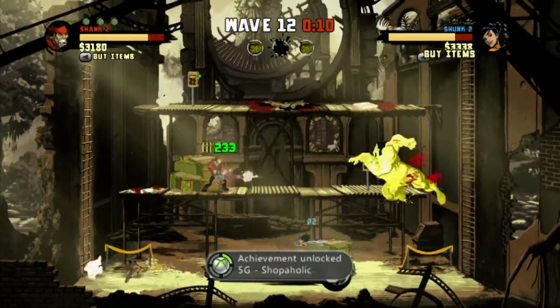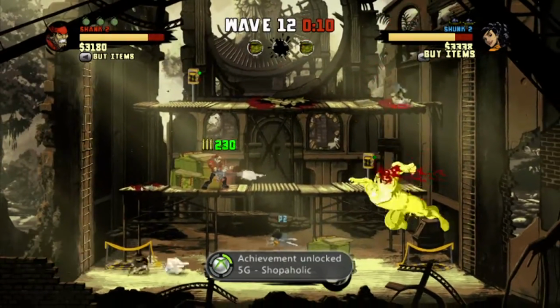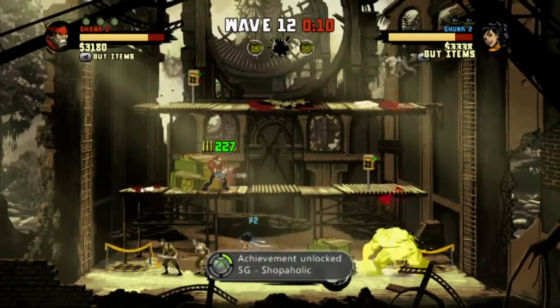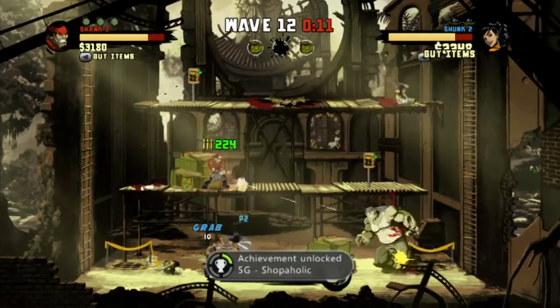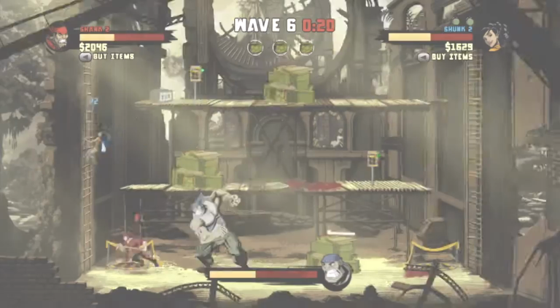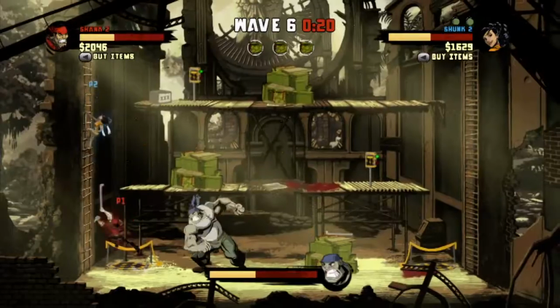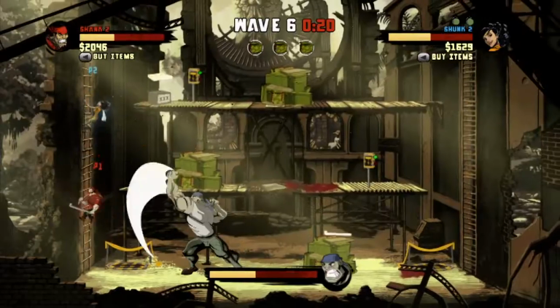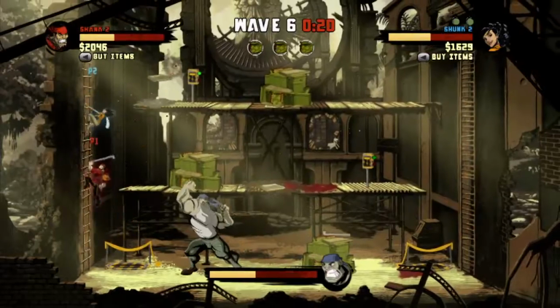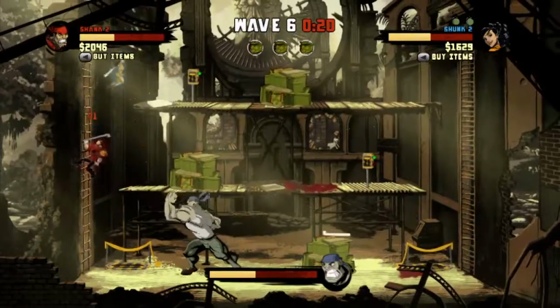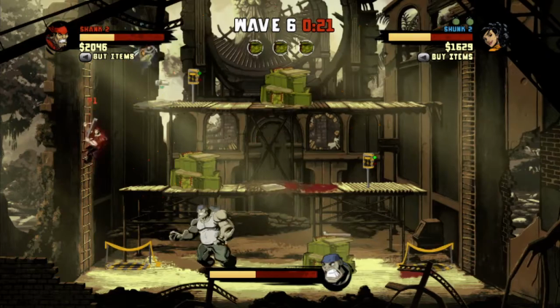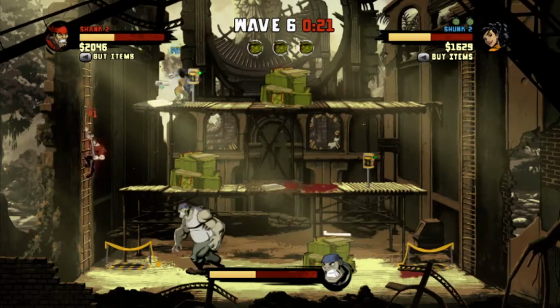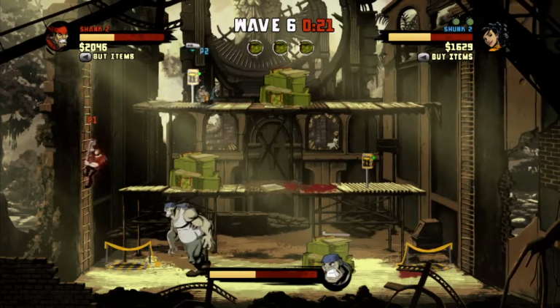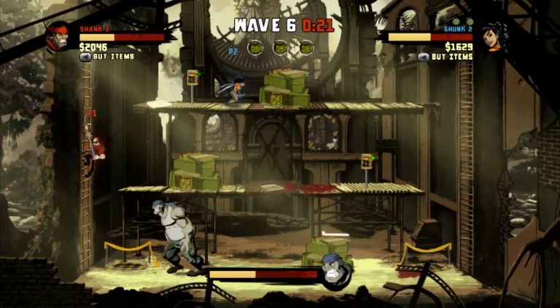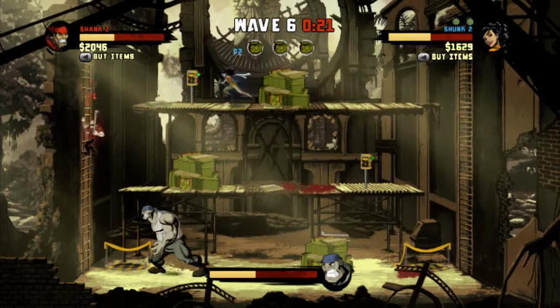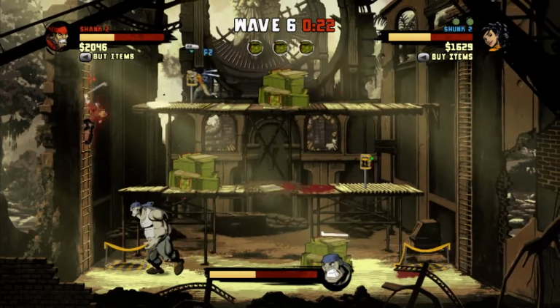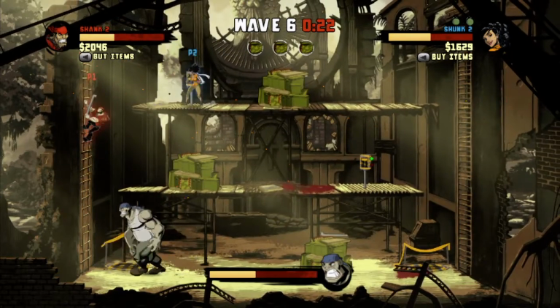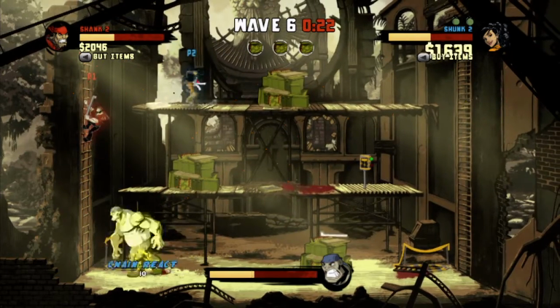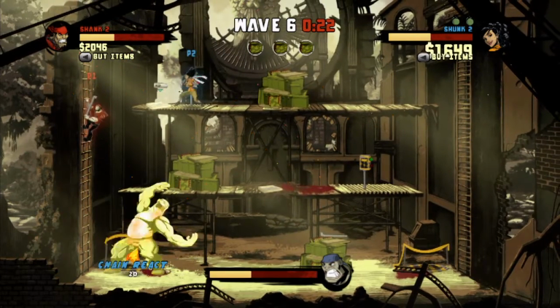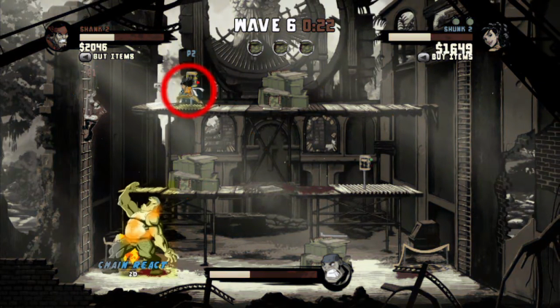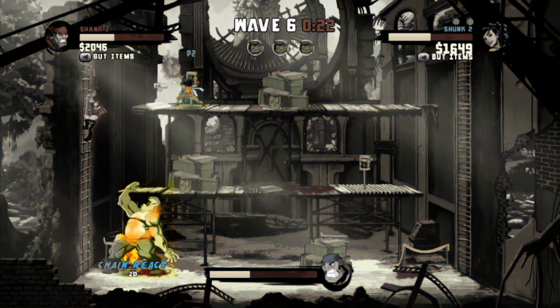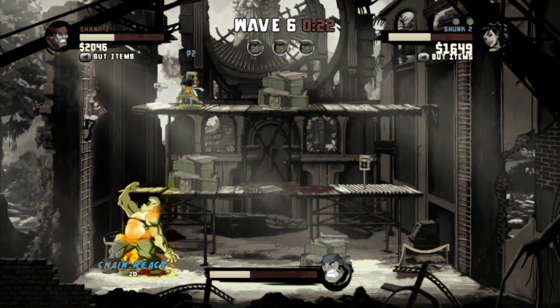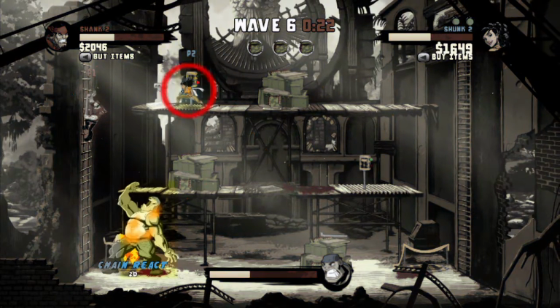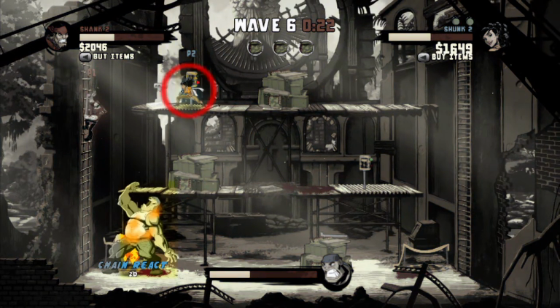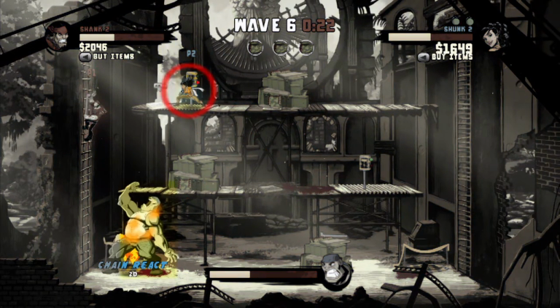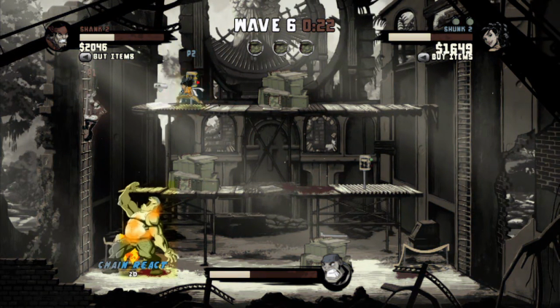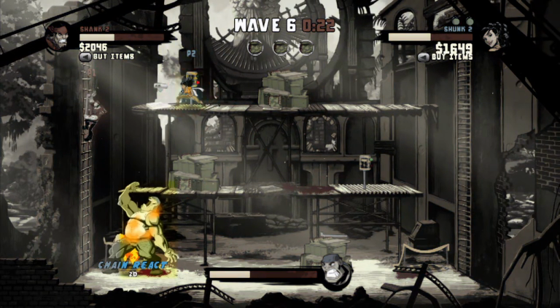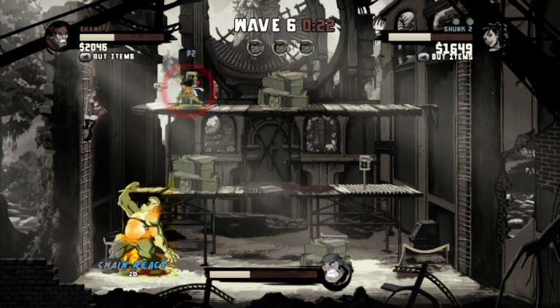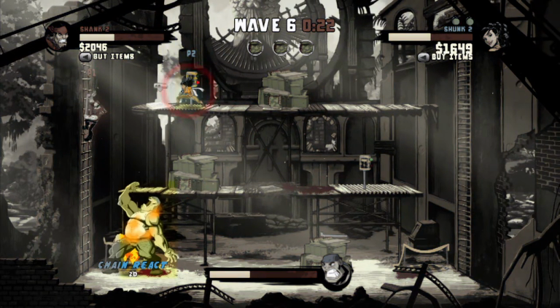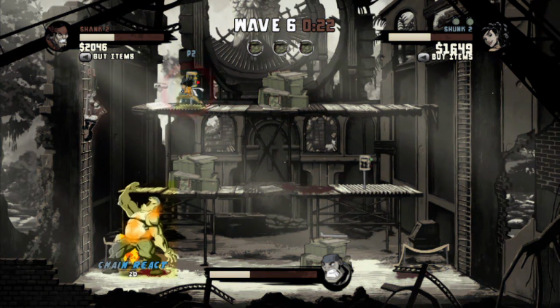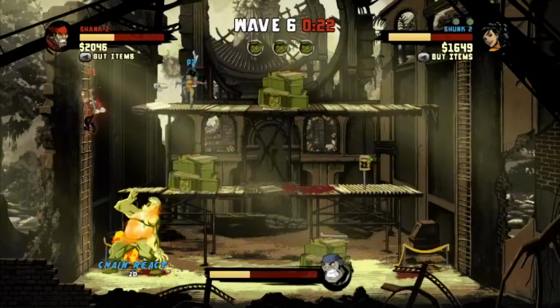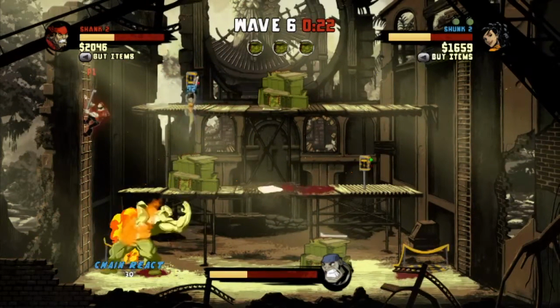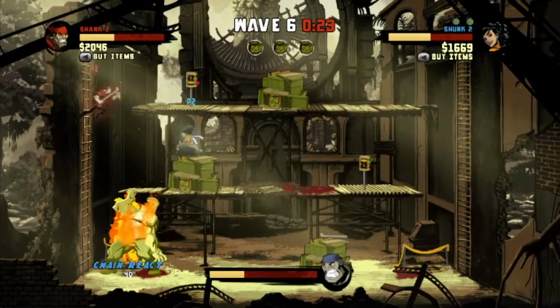Use the environment to your advantage. There are traps you can use against the militia. Just flip the switch.